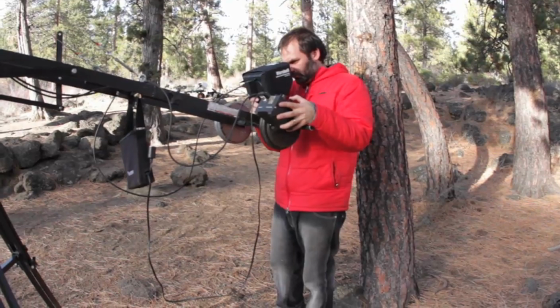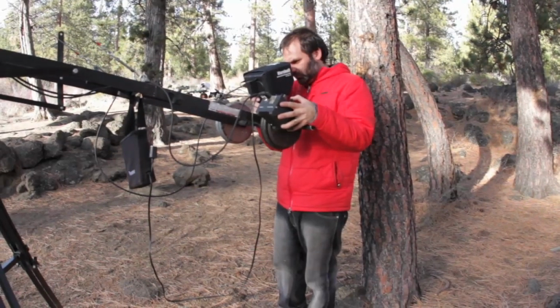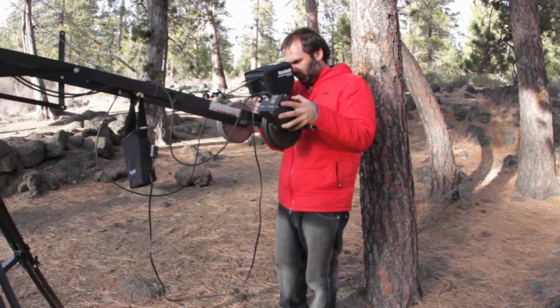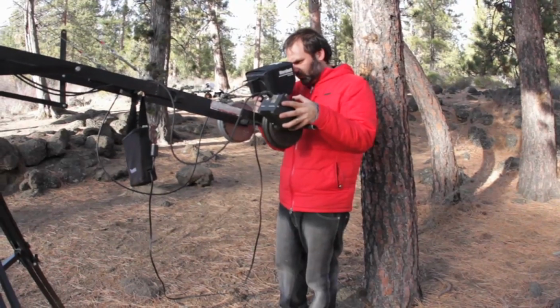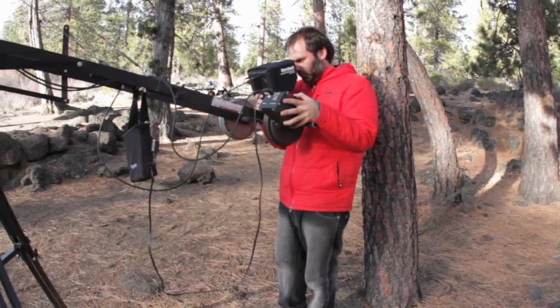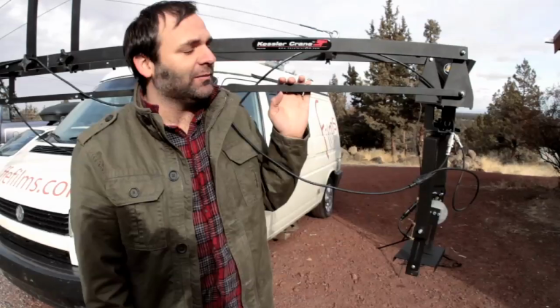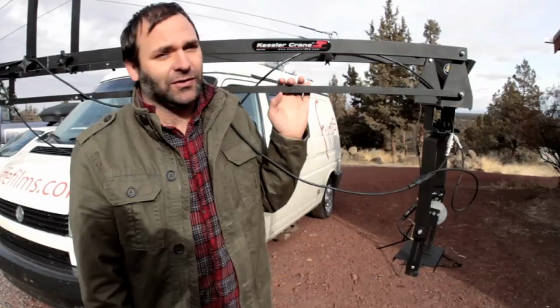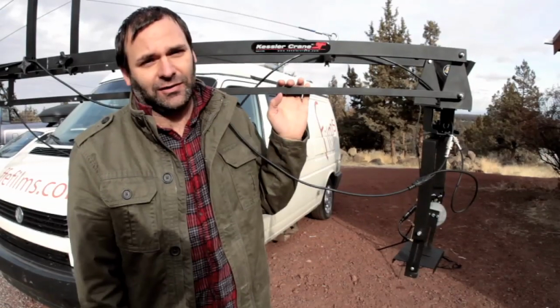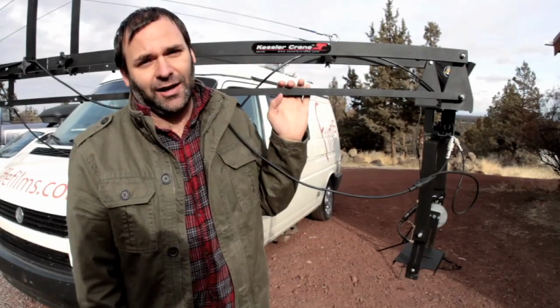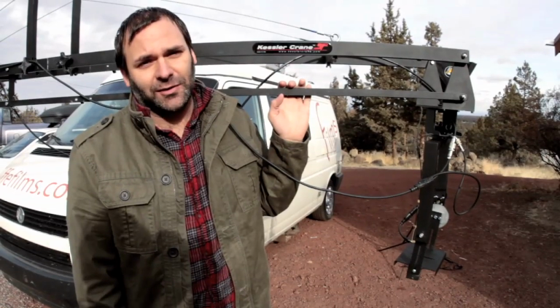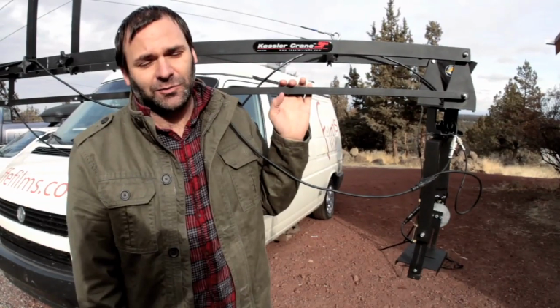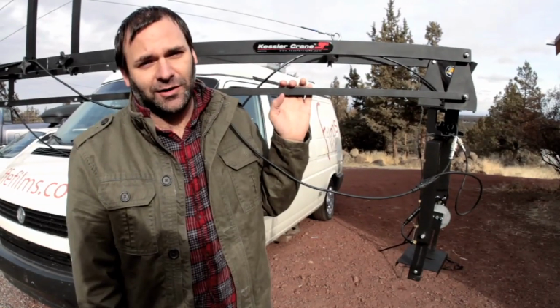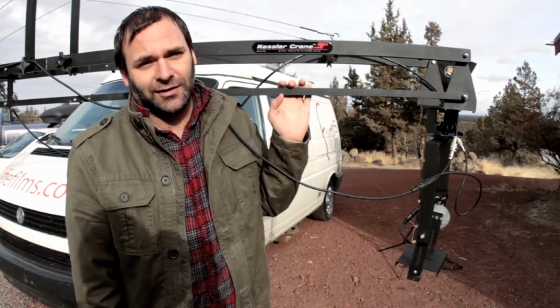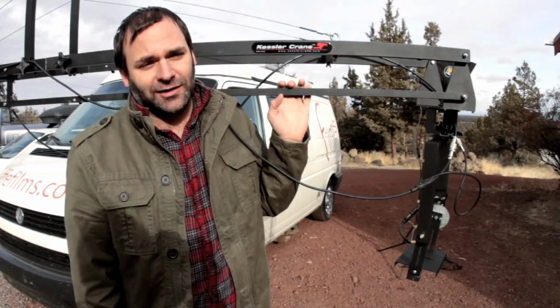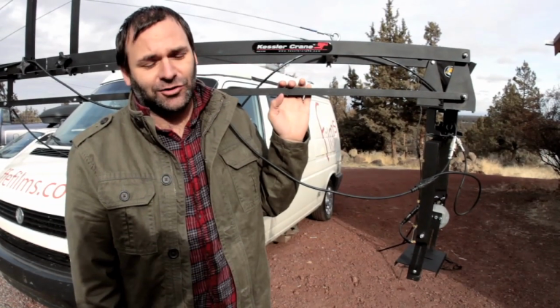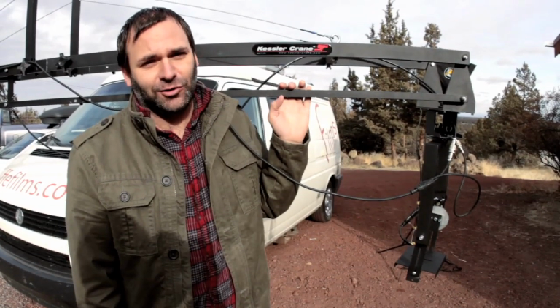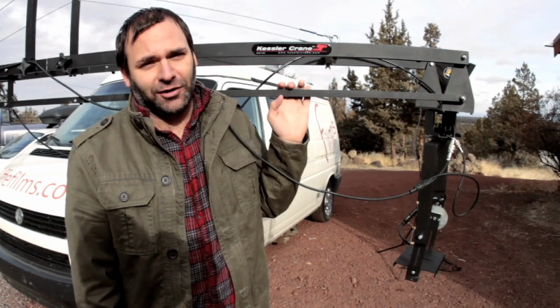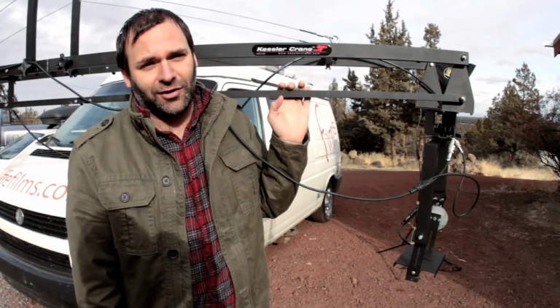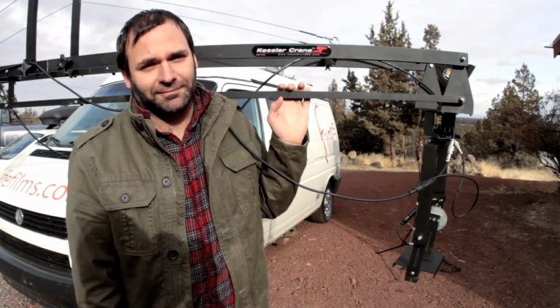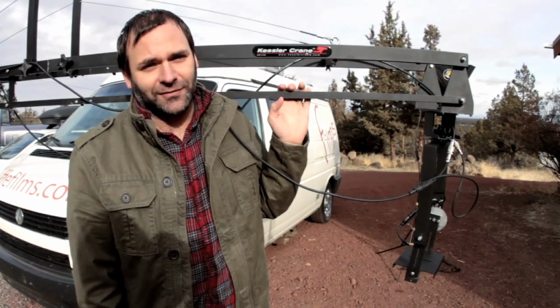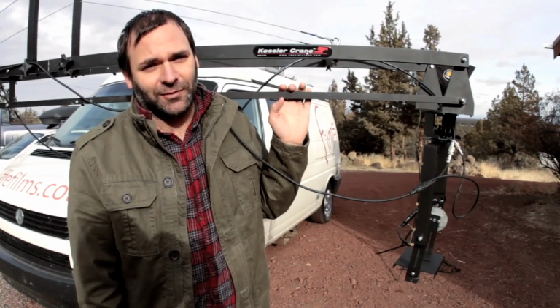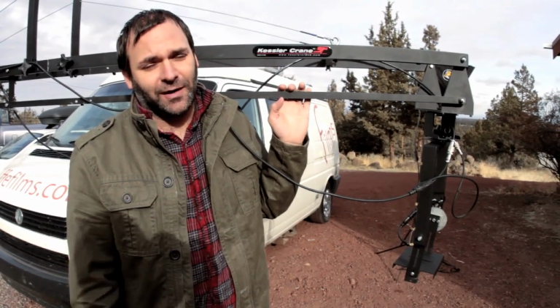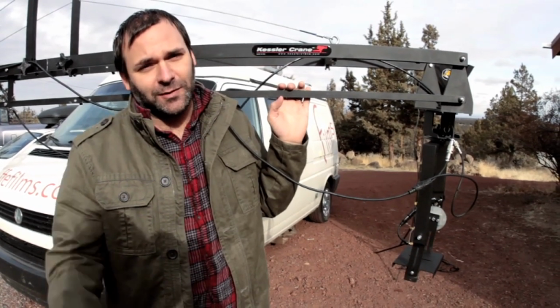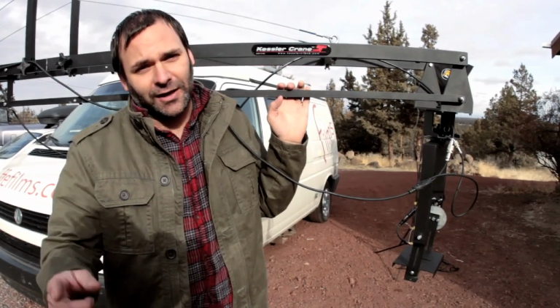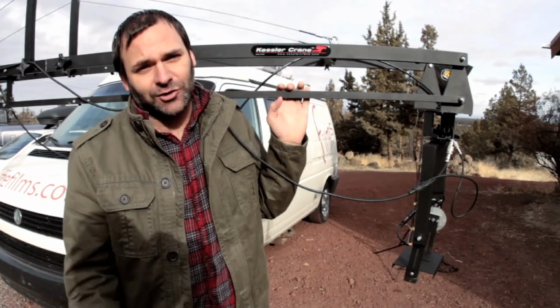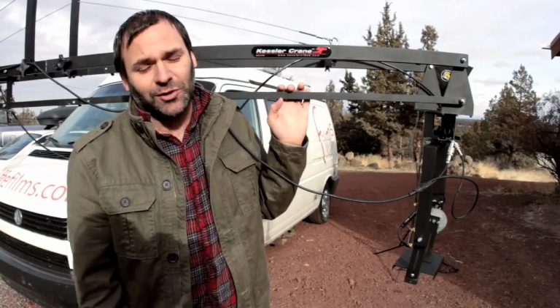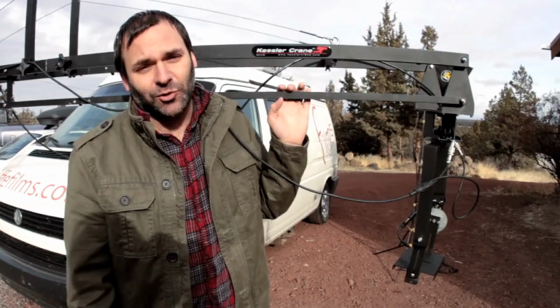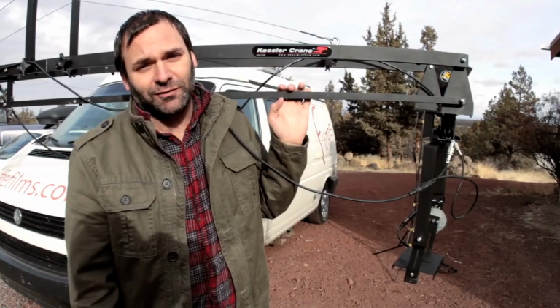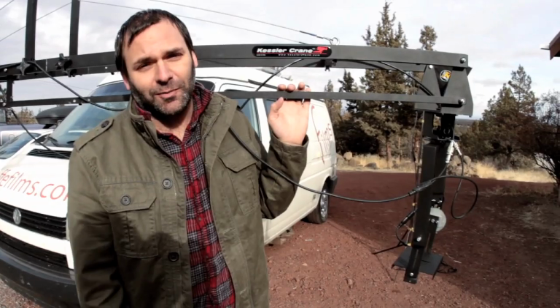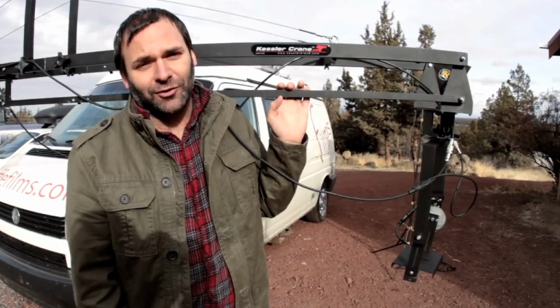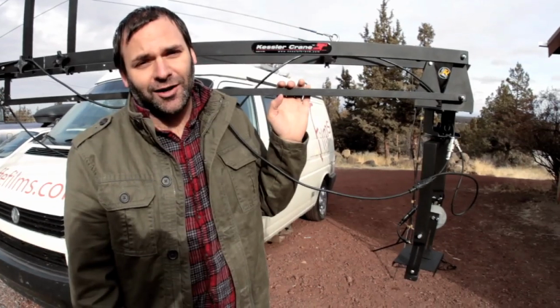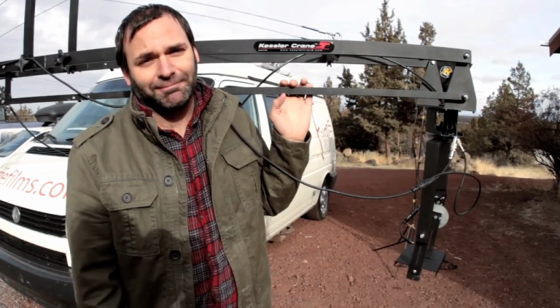Every time this thing's set up, I just want to shoot all day long. I'm Tim Cash, you're watching OregonFilmmaker.com.